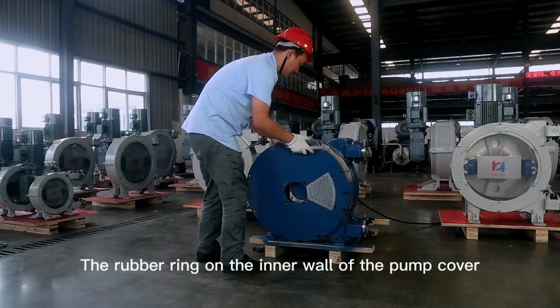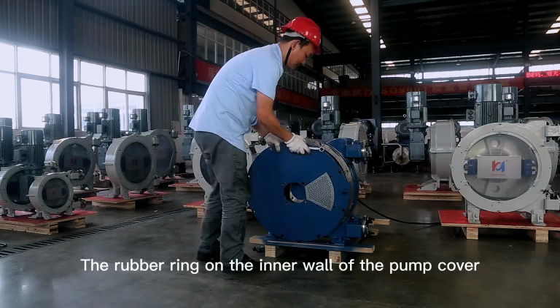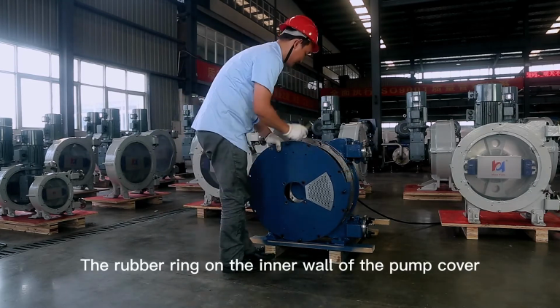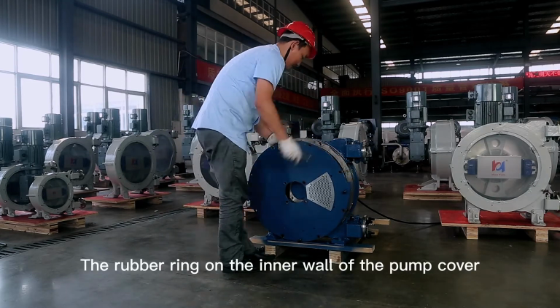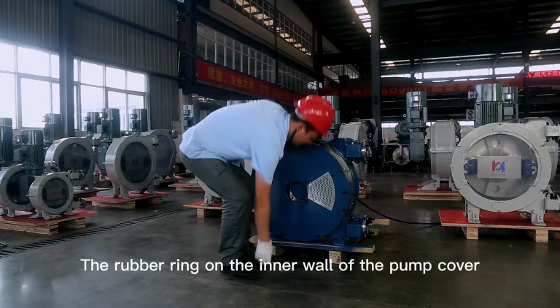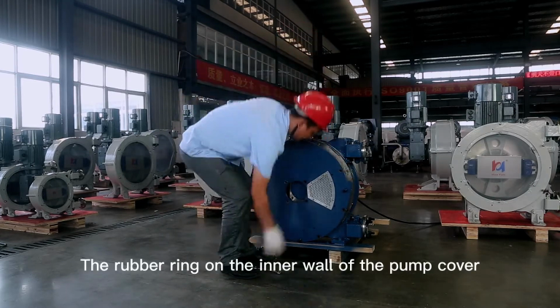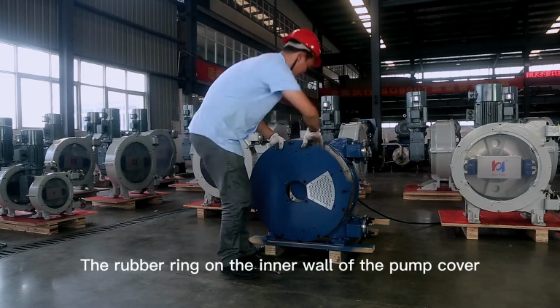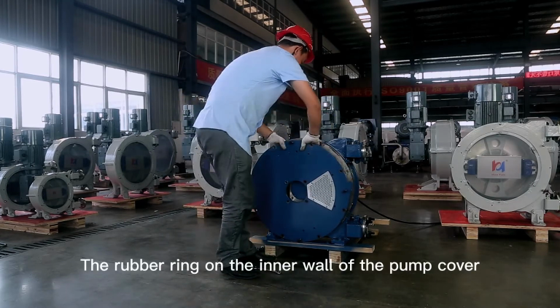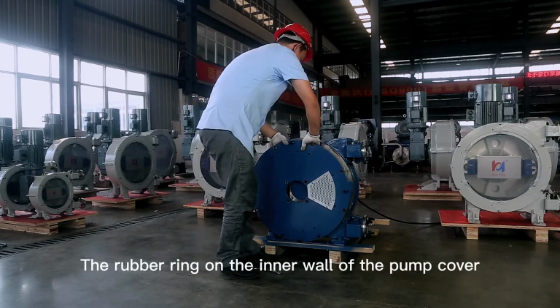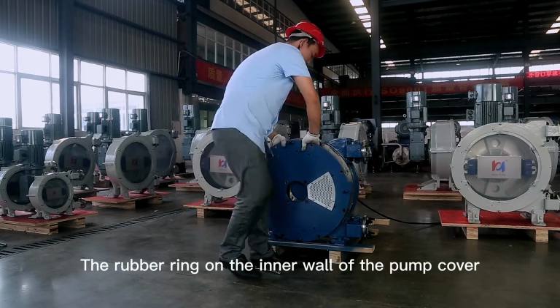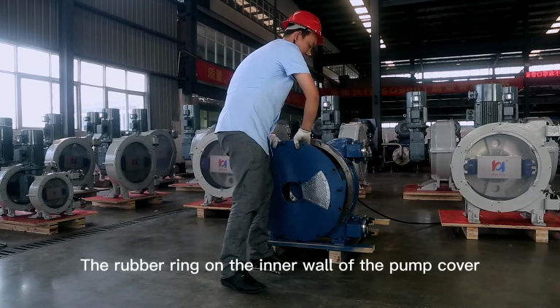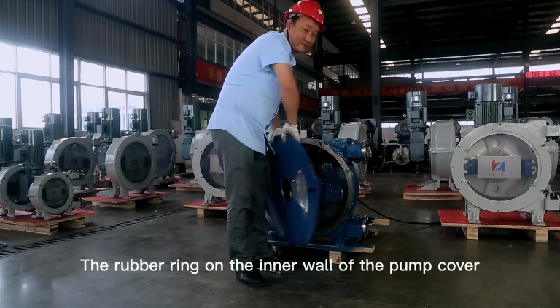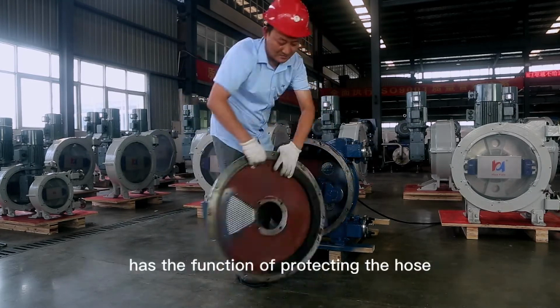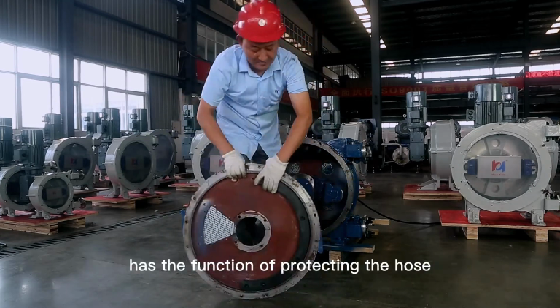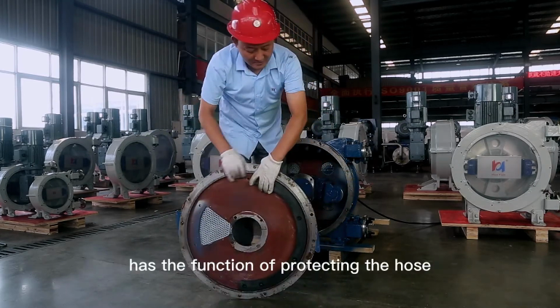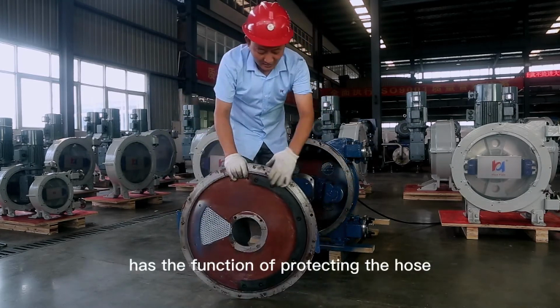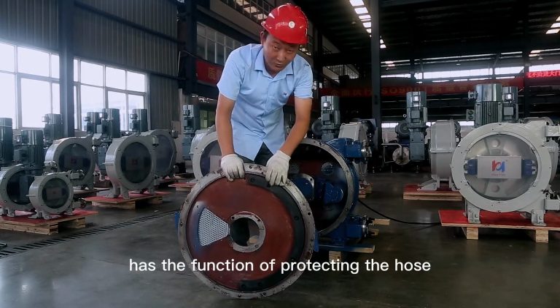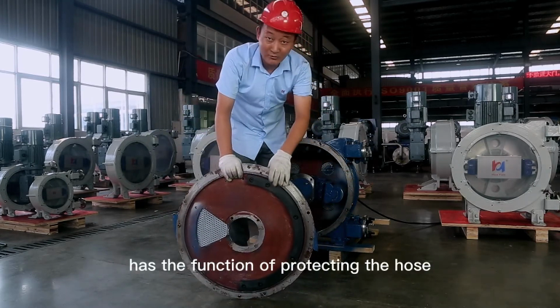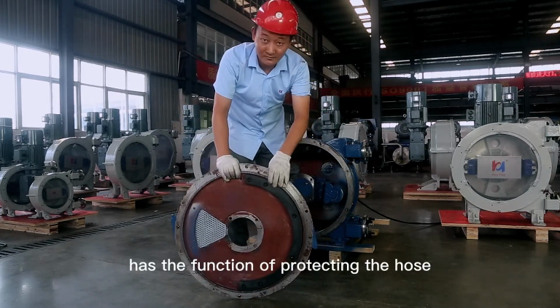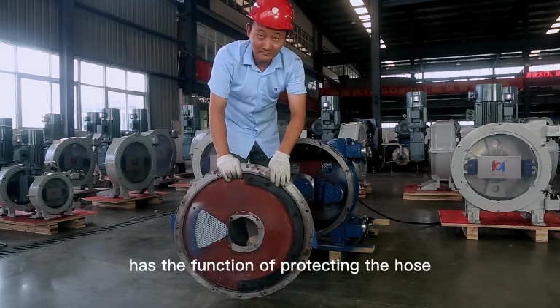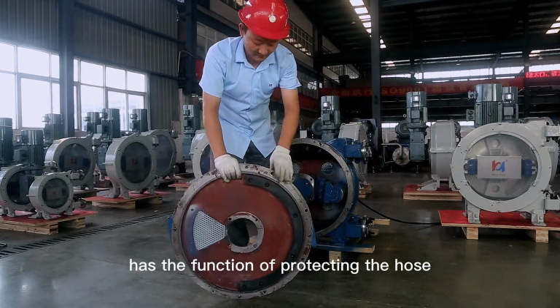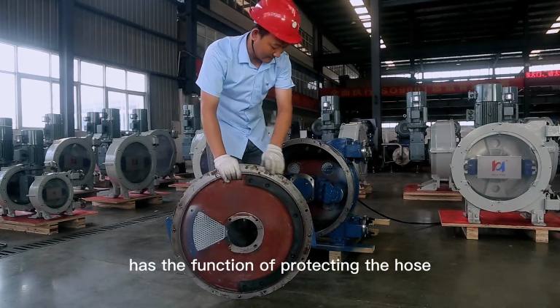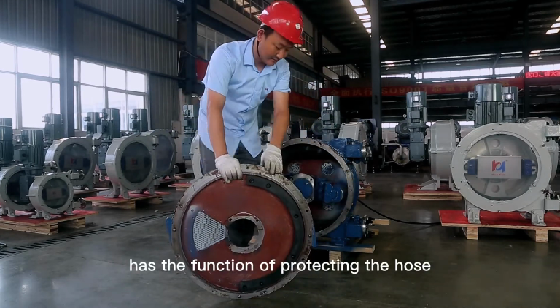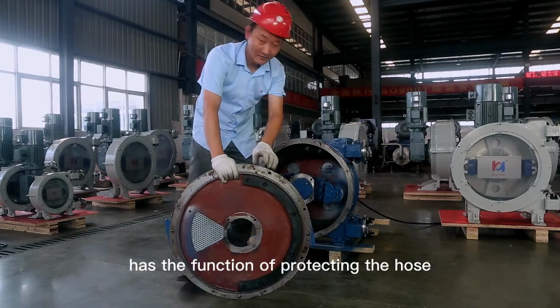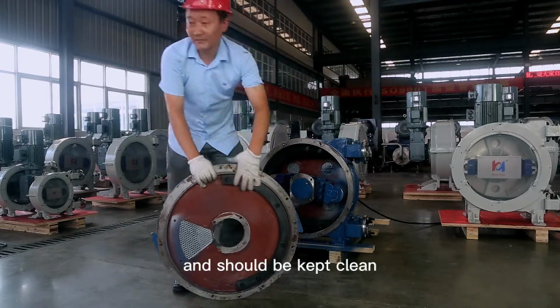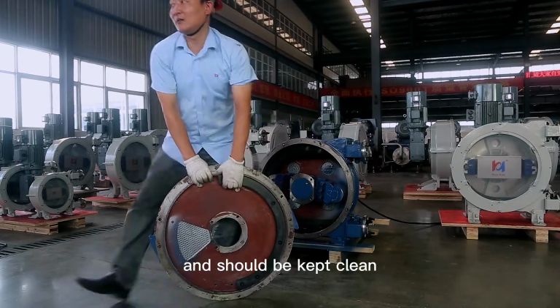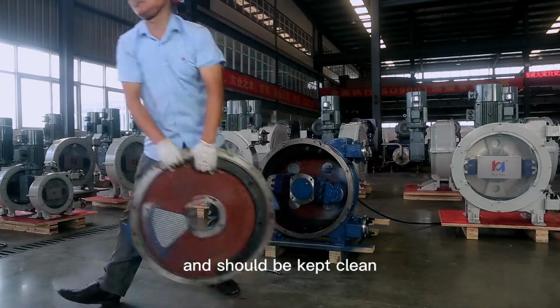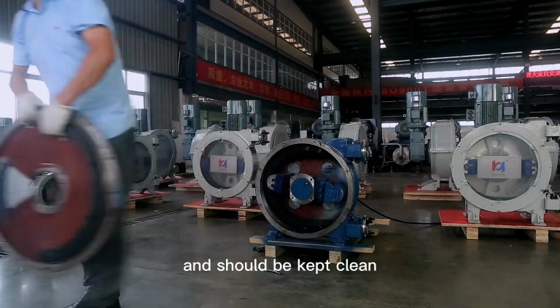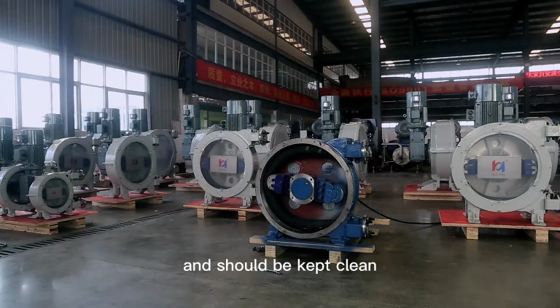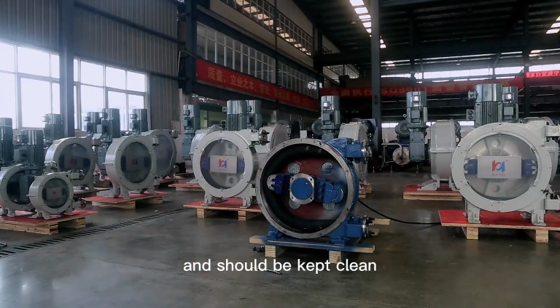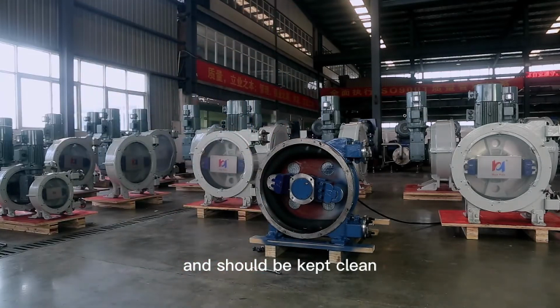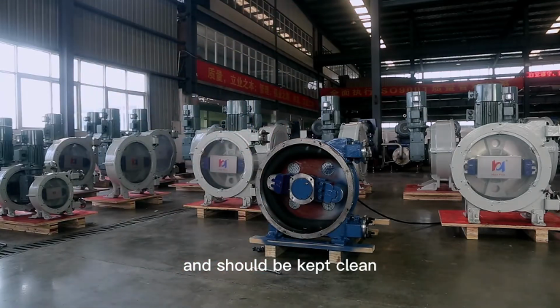The rubber ring on the inner wall of the pump cover has the function of protecting the hose and should be kept clean.